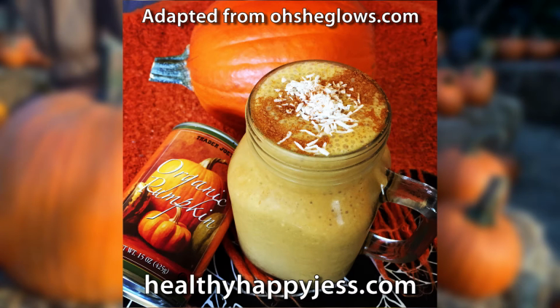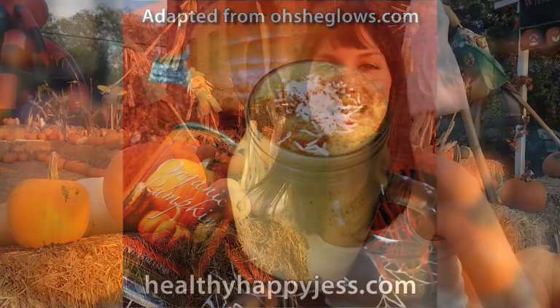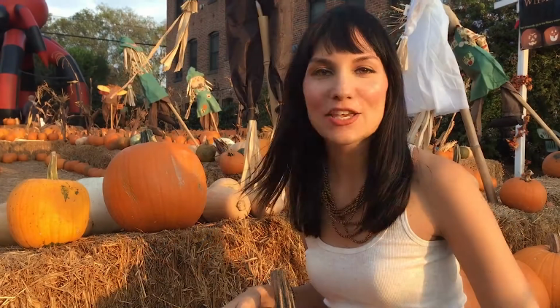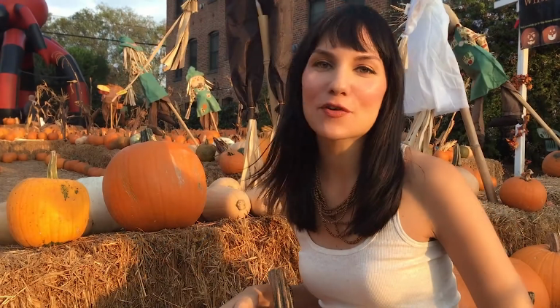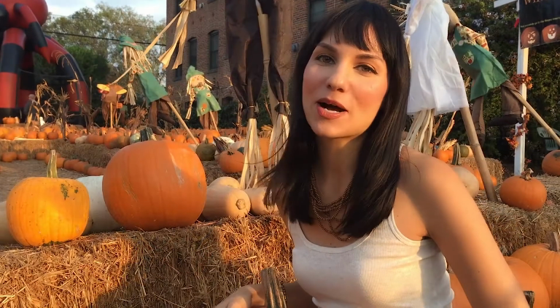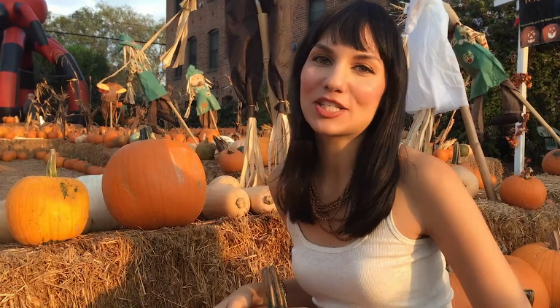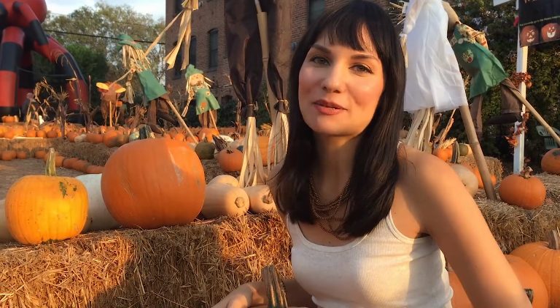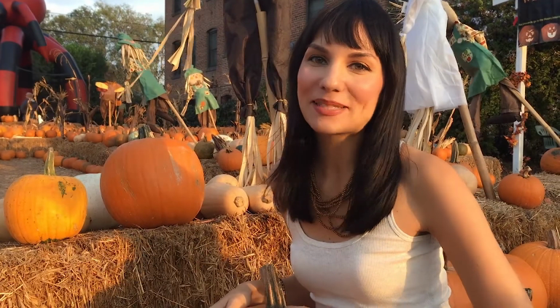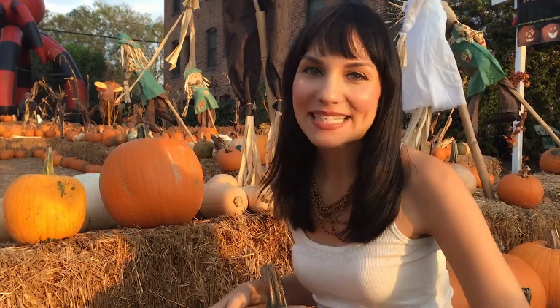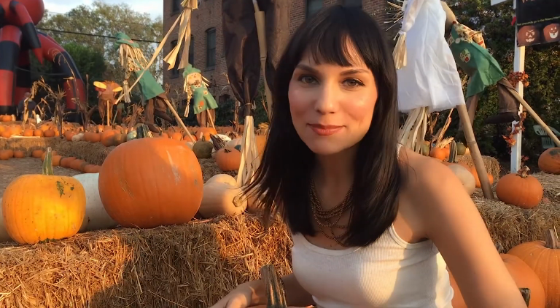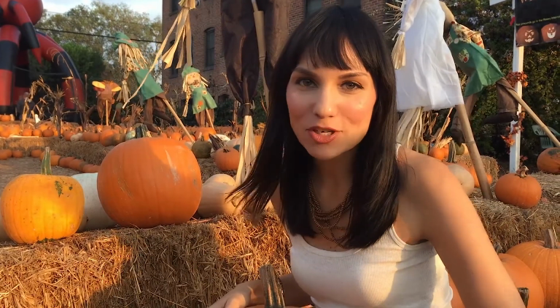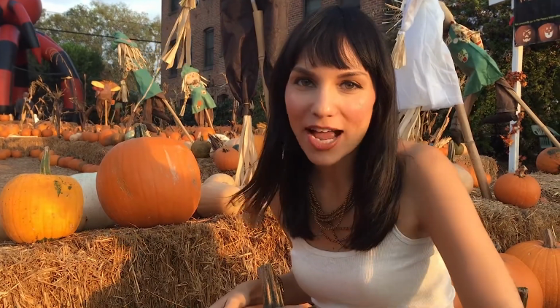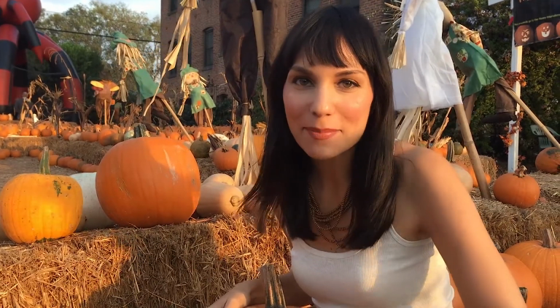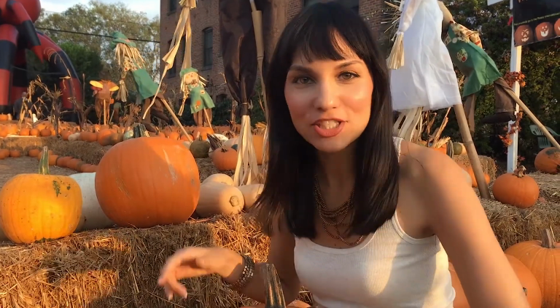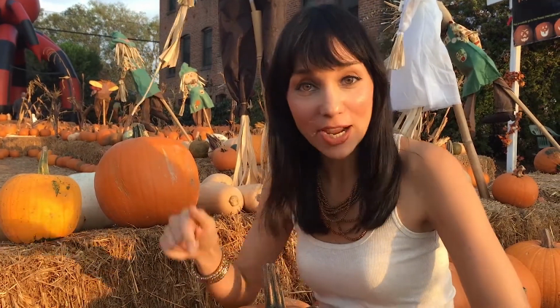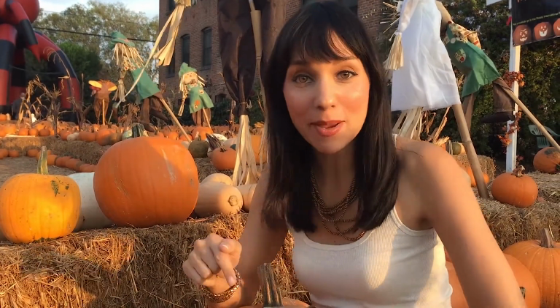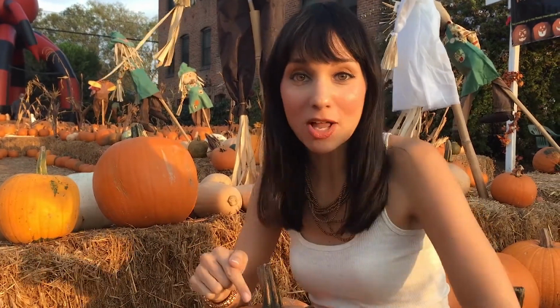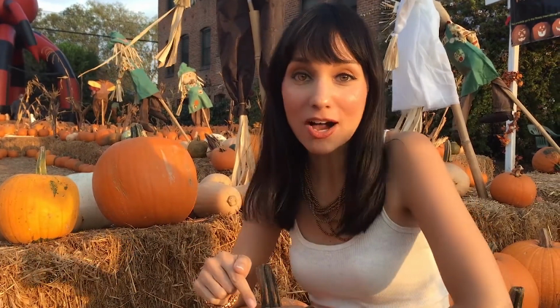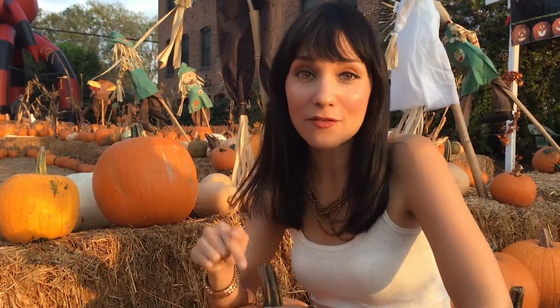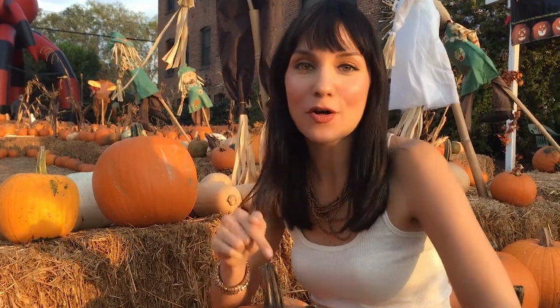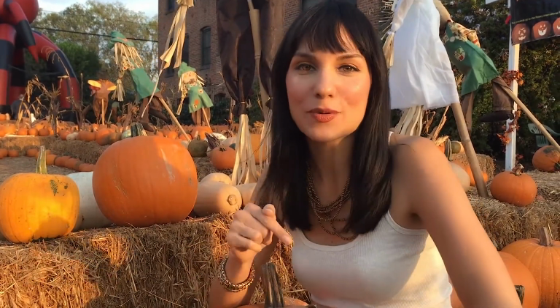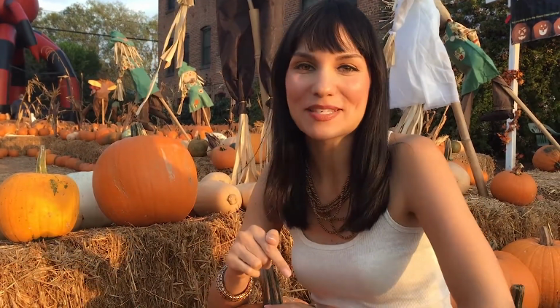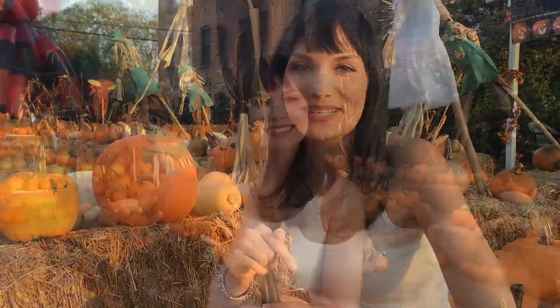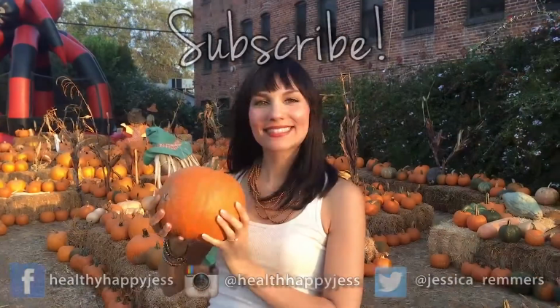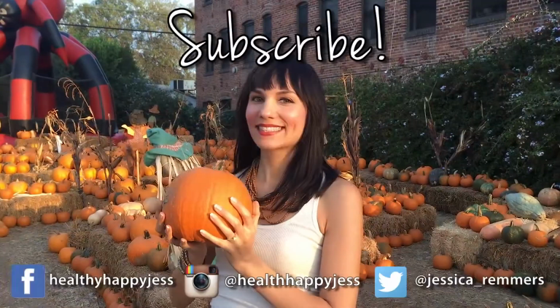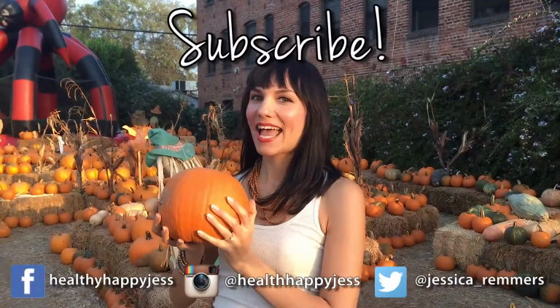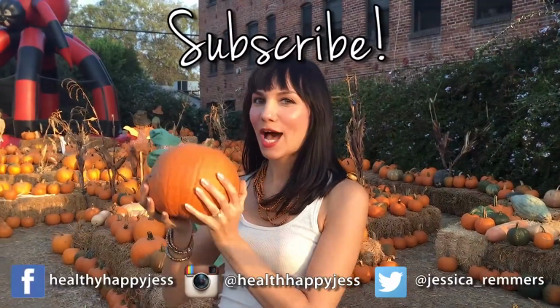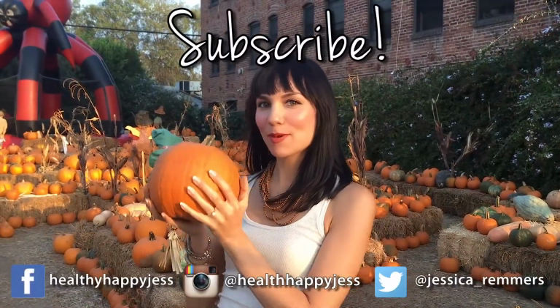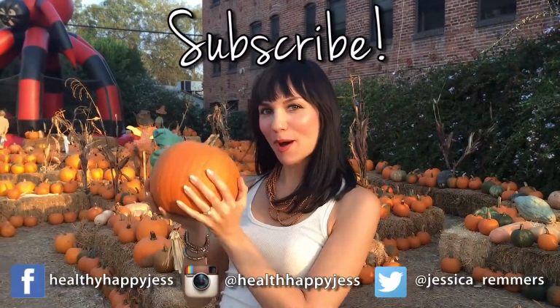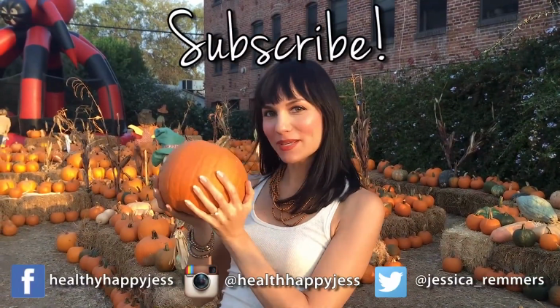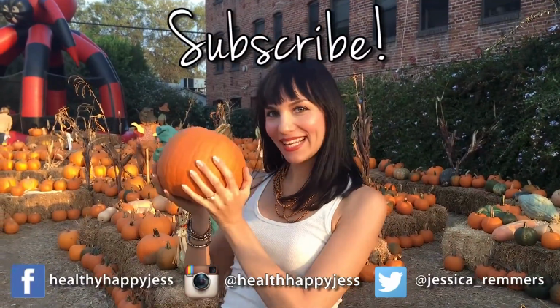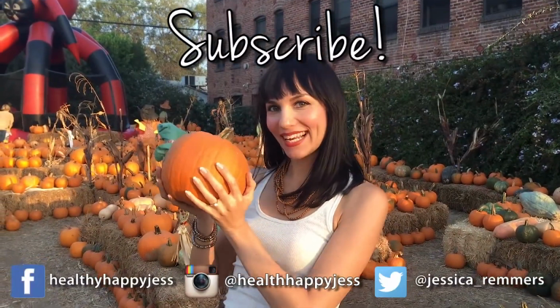Thank you for watching and please subscribe and check out my blog for all the recipes. Happy pumpkin eating!